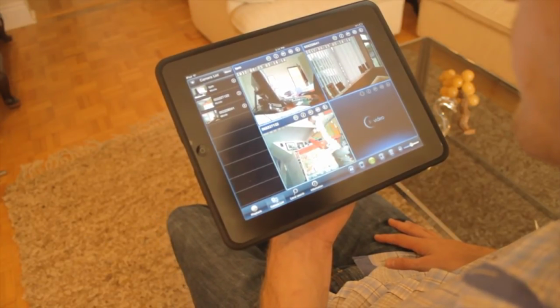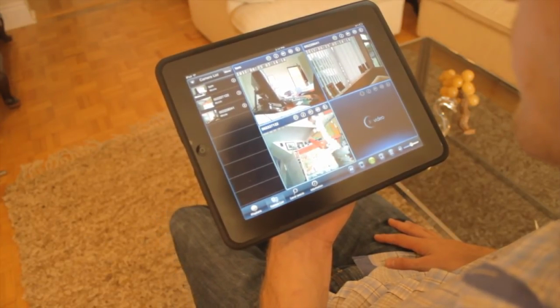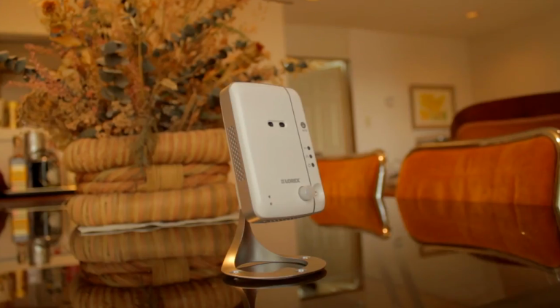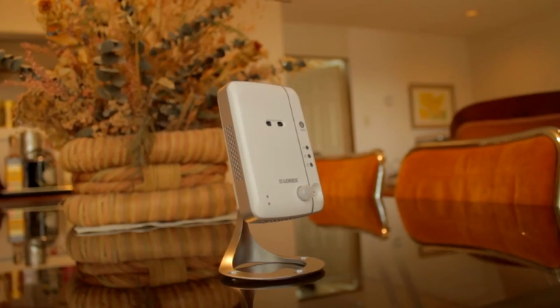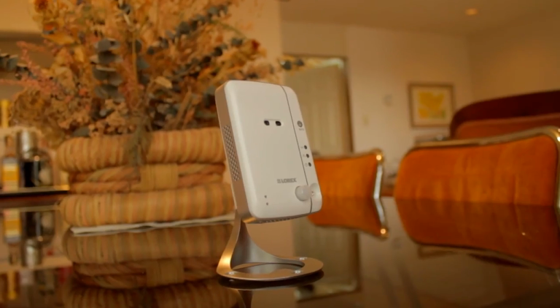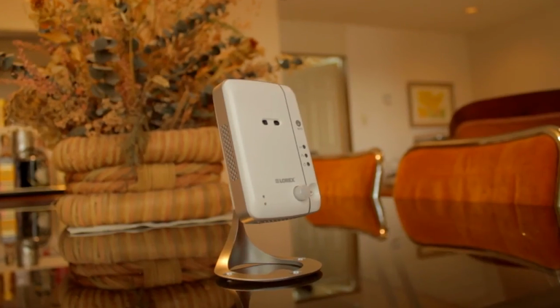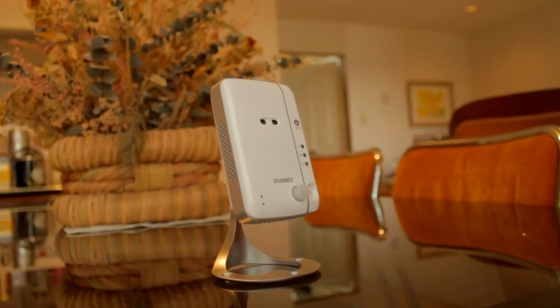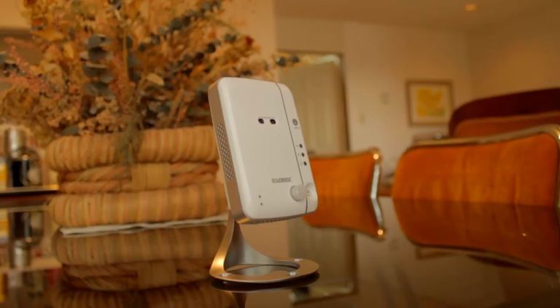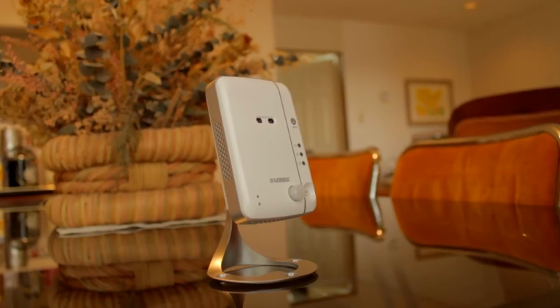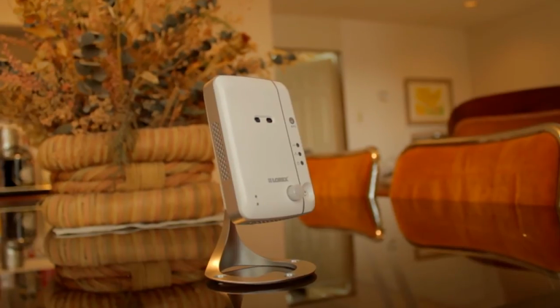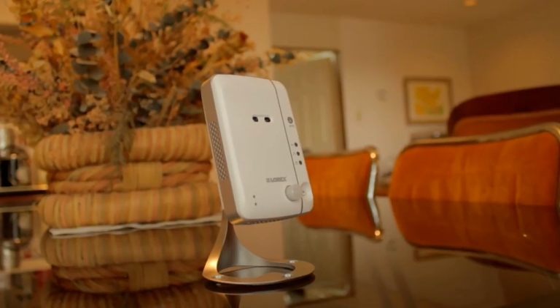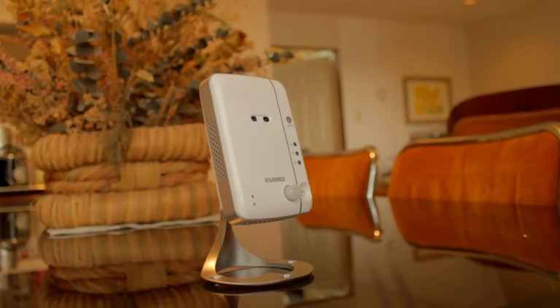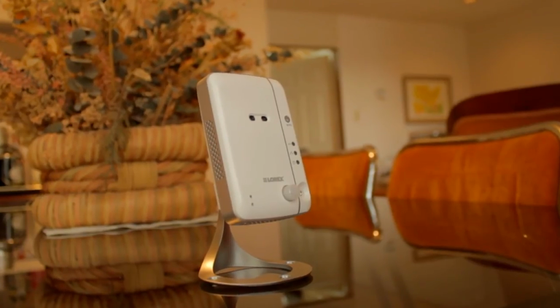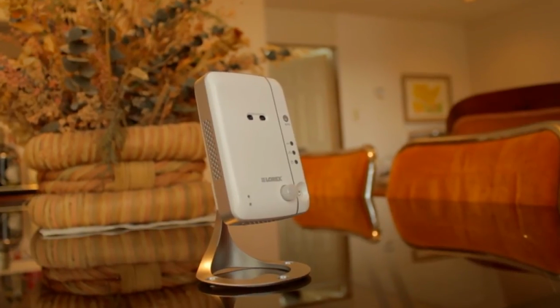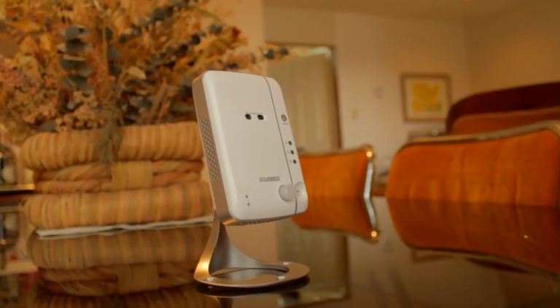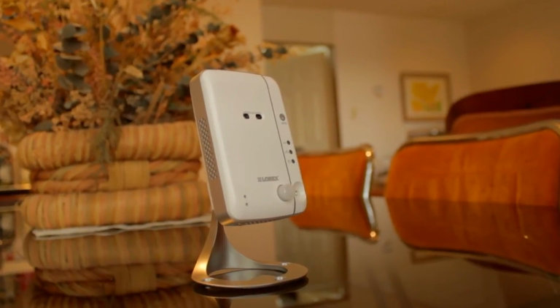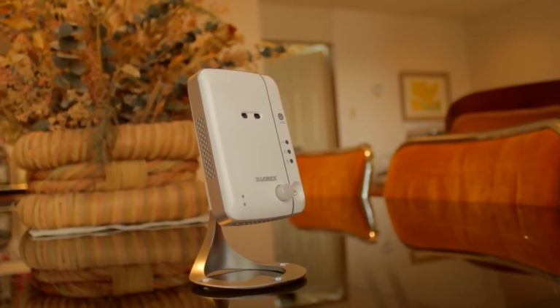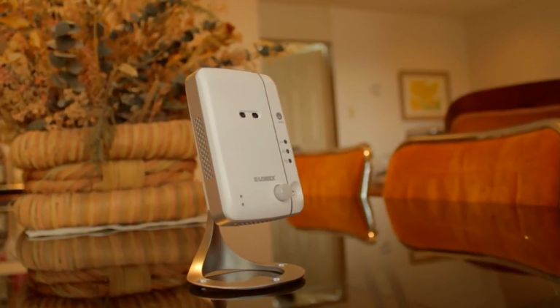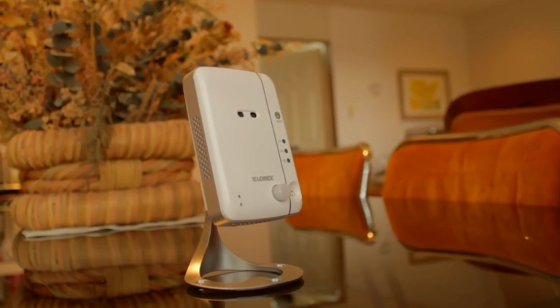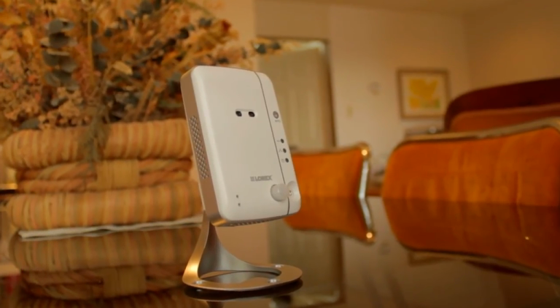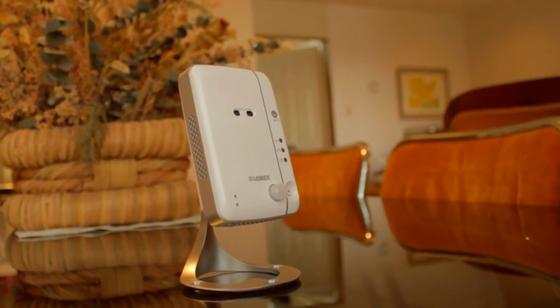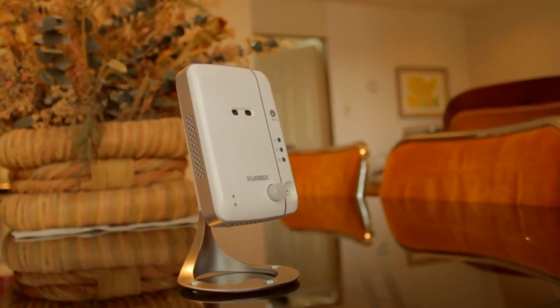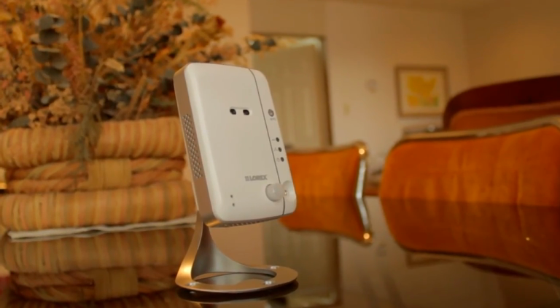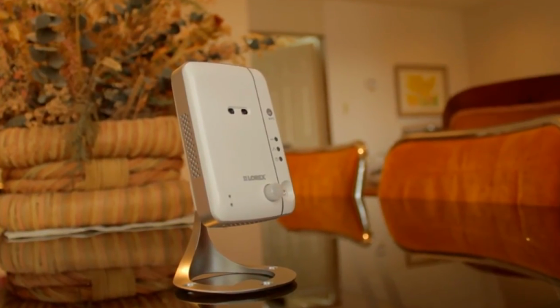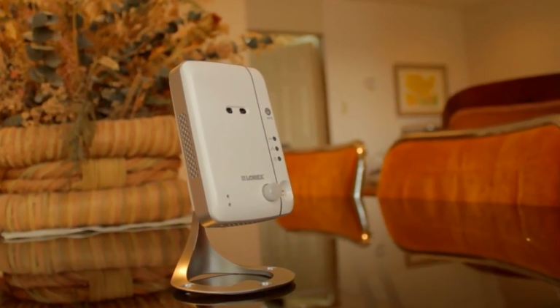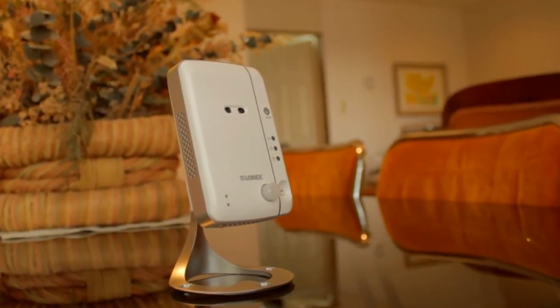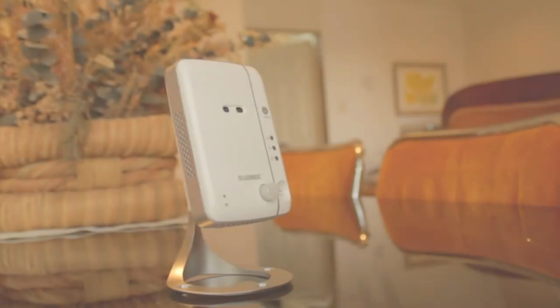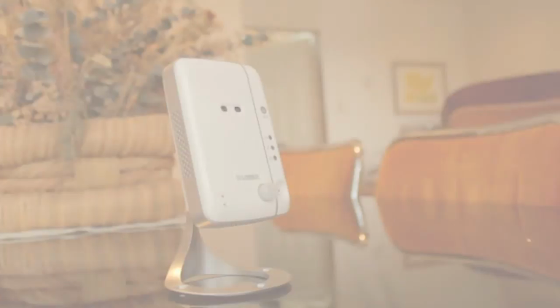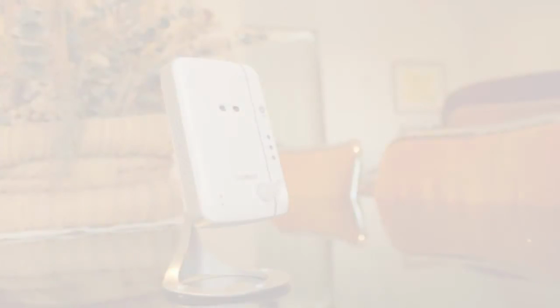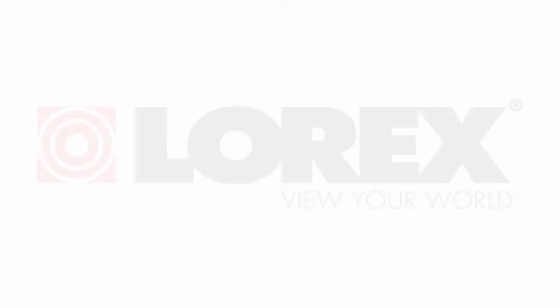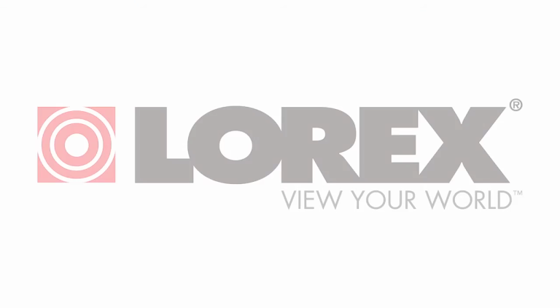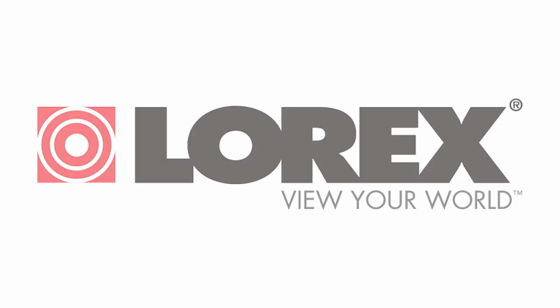The Vantage Stream wireless network camera. IP made easy.